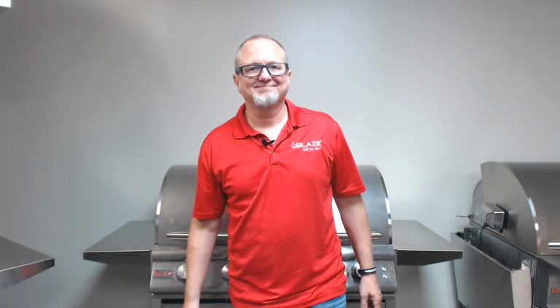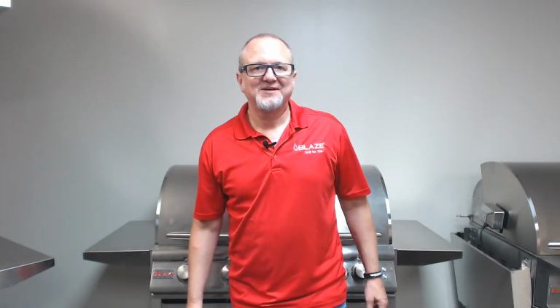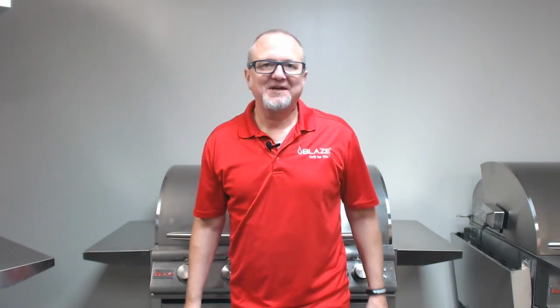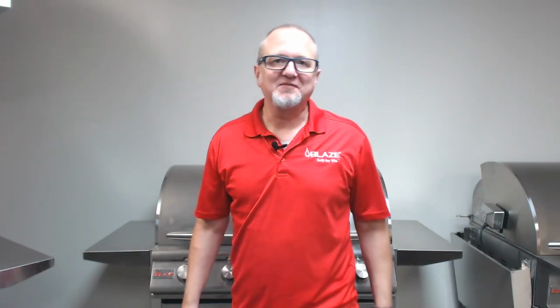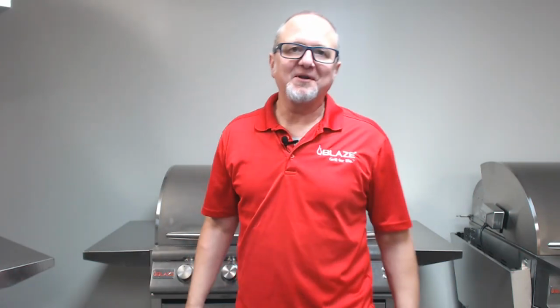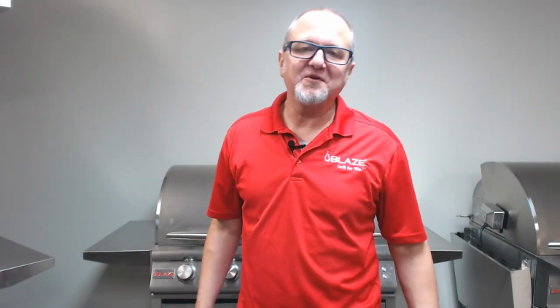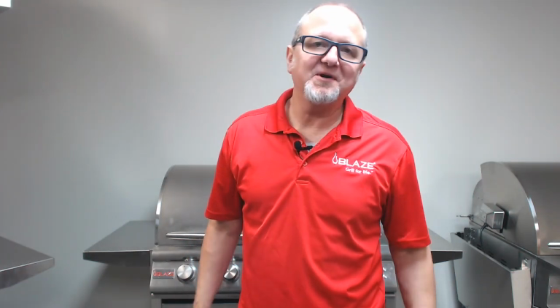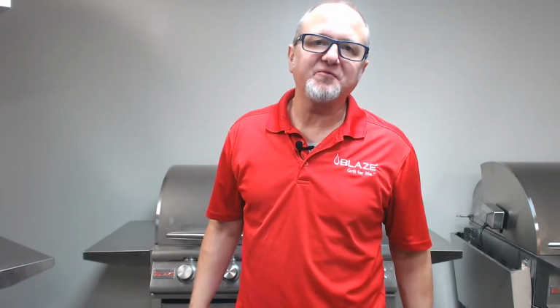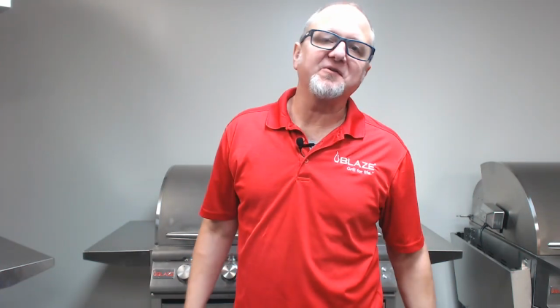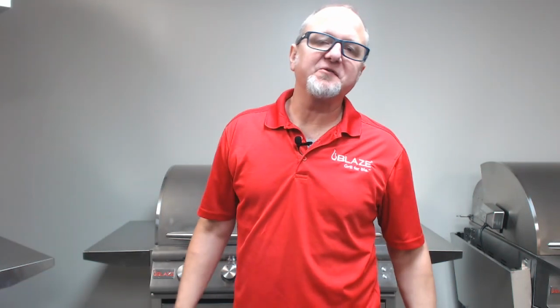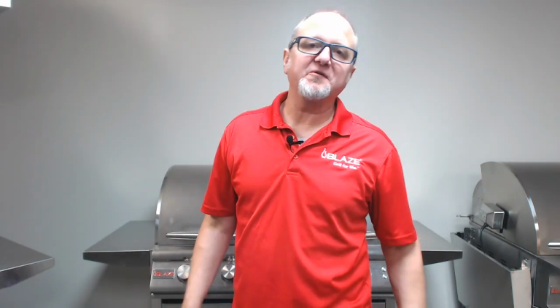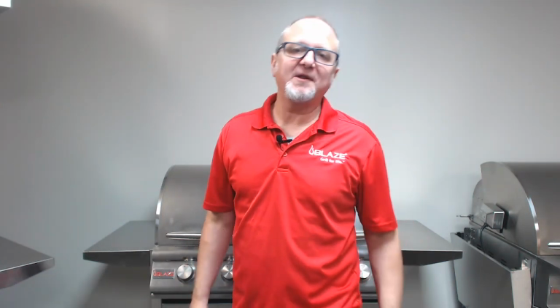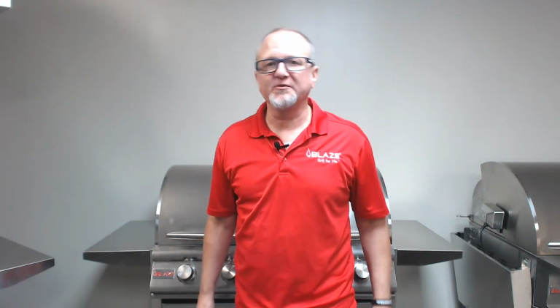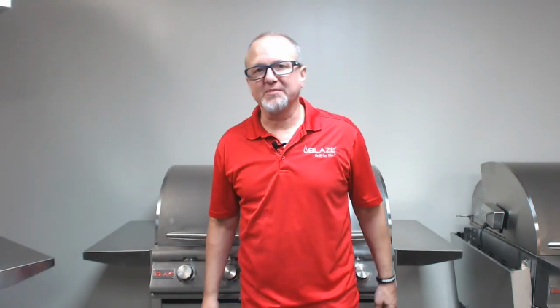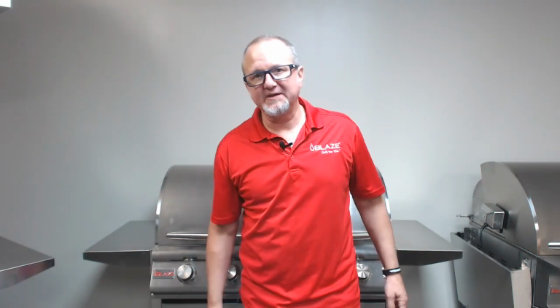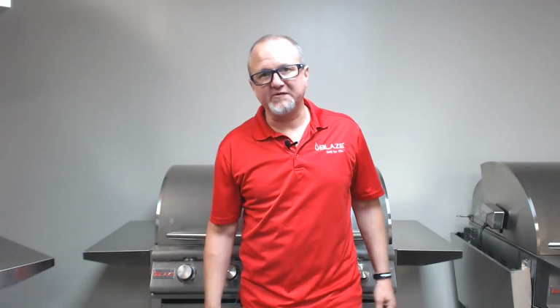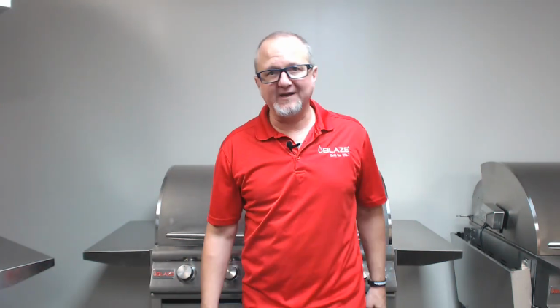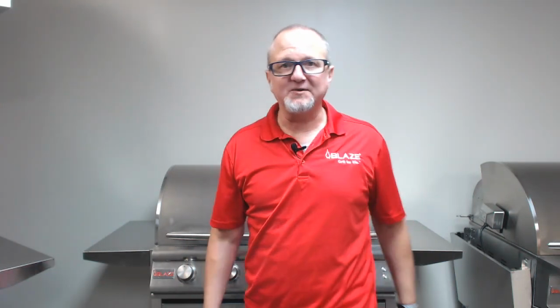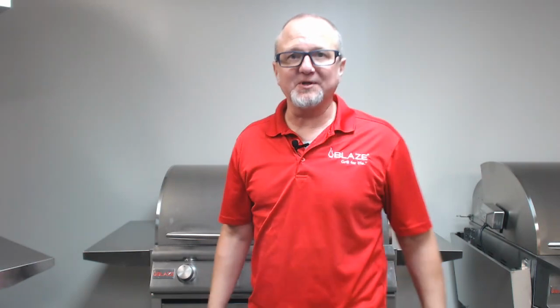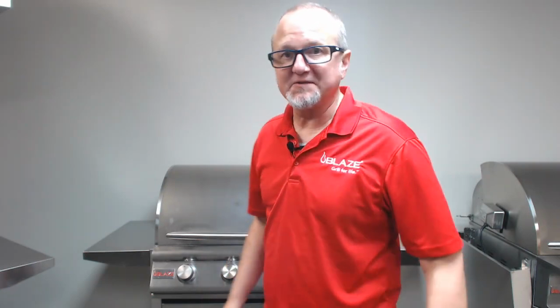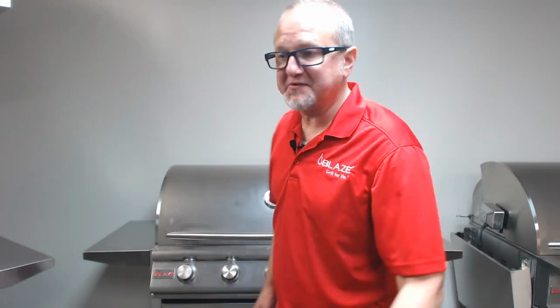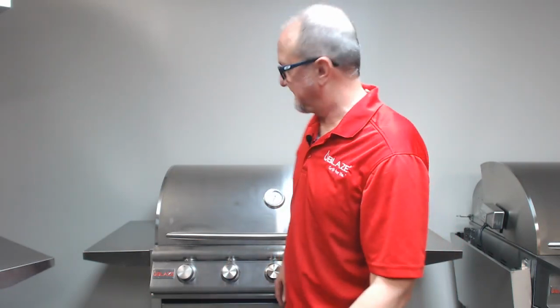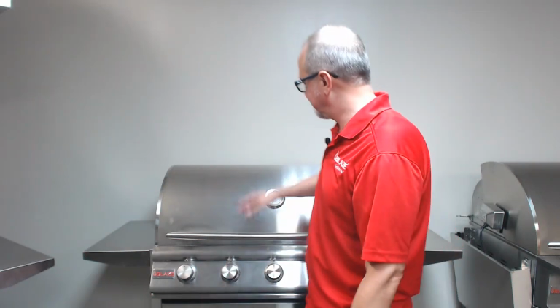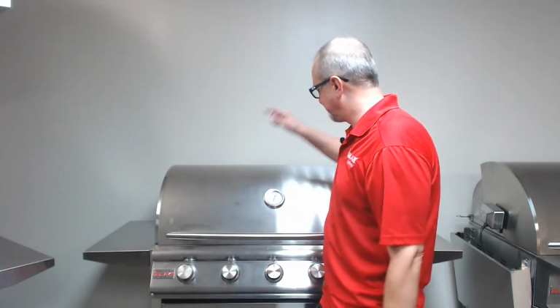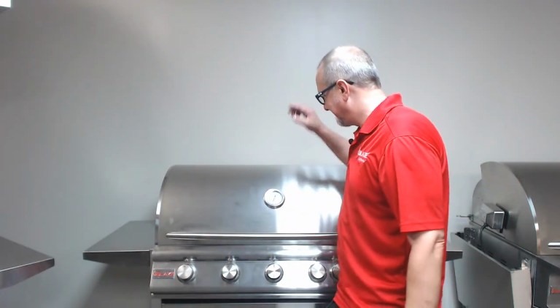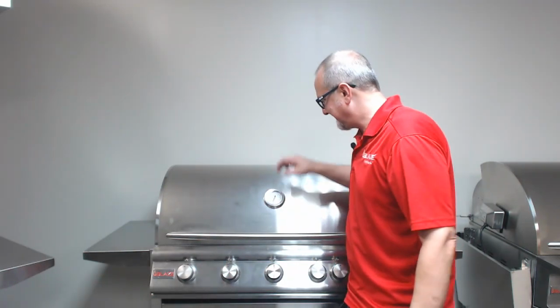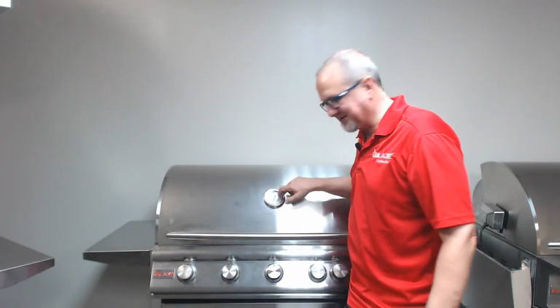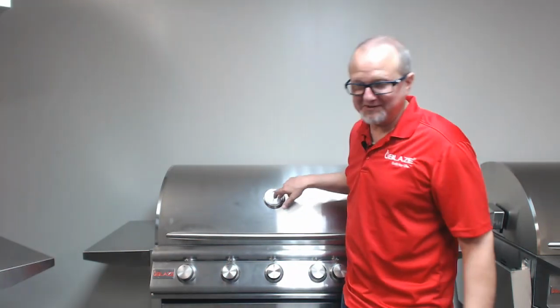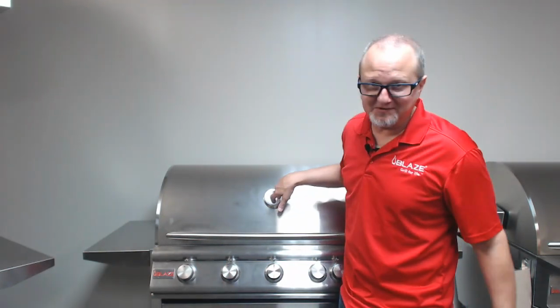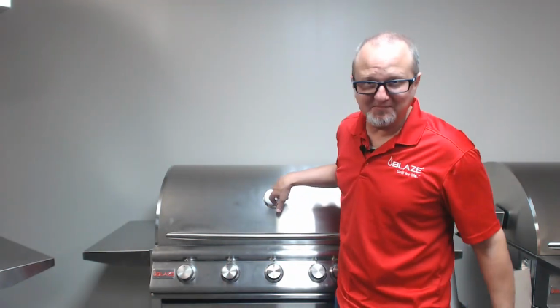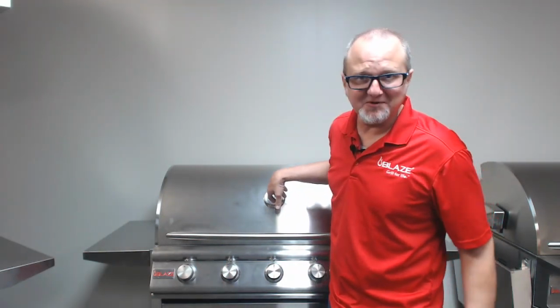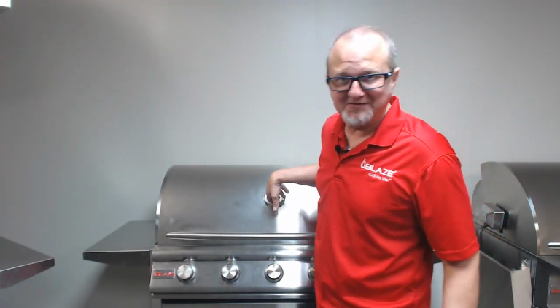Hey everybody, Jim Haas, Regional Sales Manager with Blaze. Today we're going to discuss analog temperature gauges.